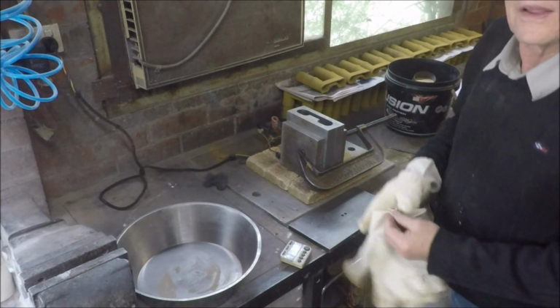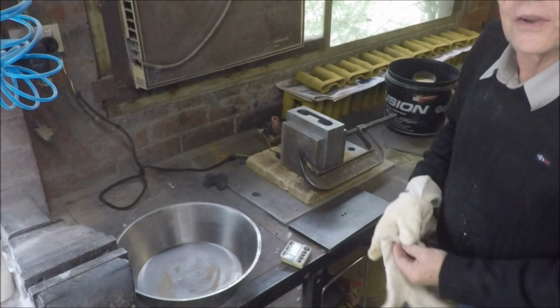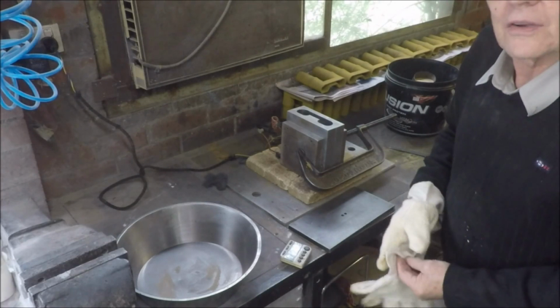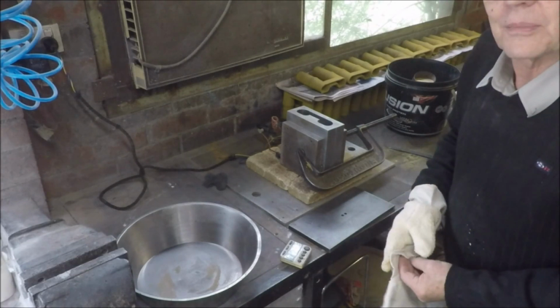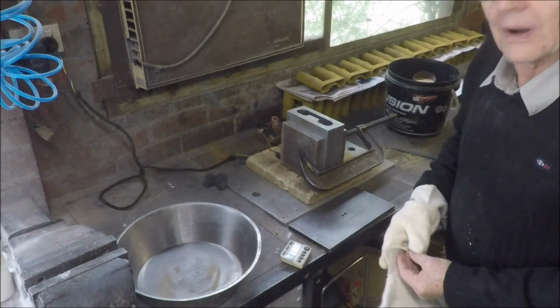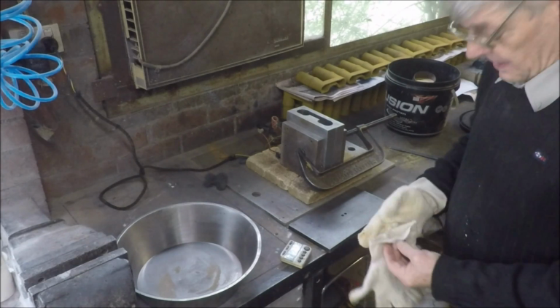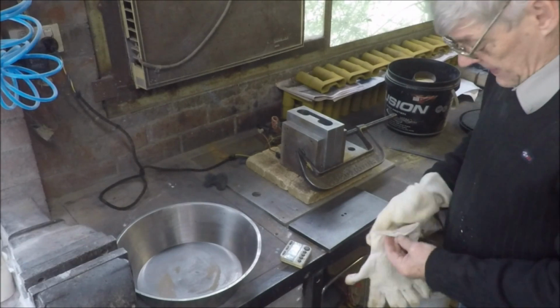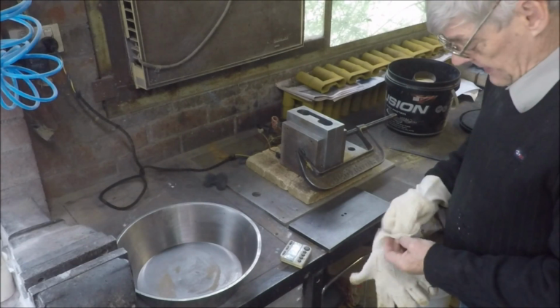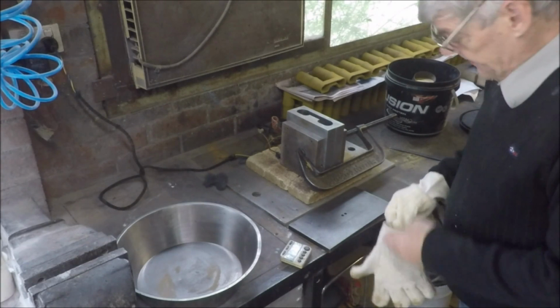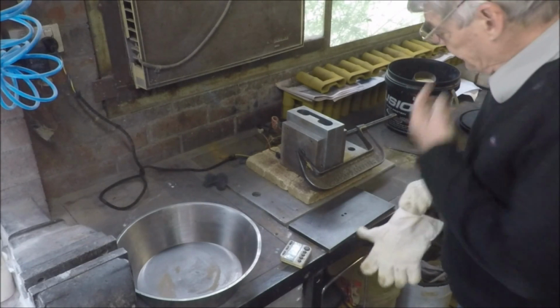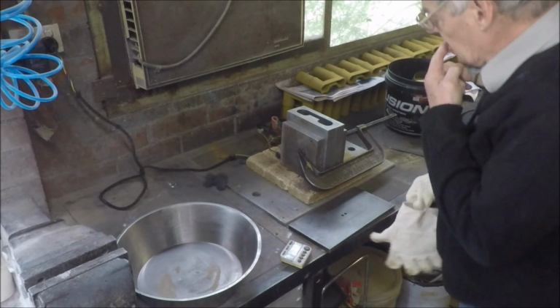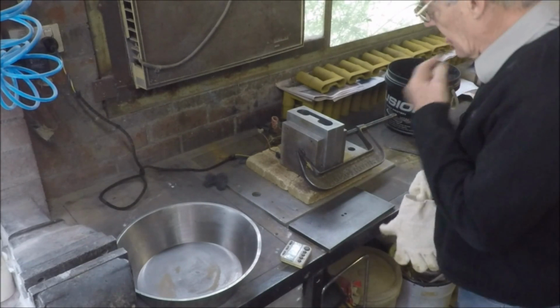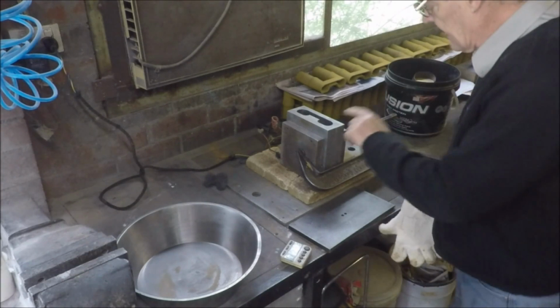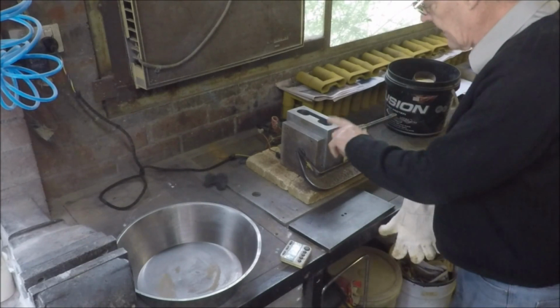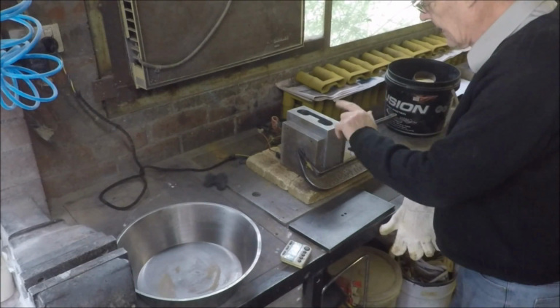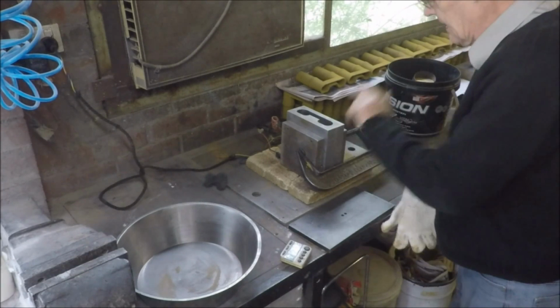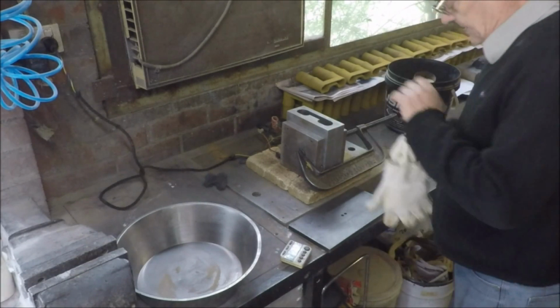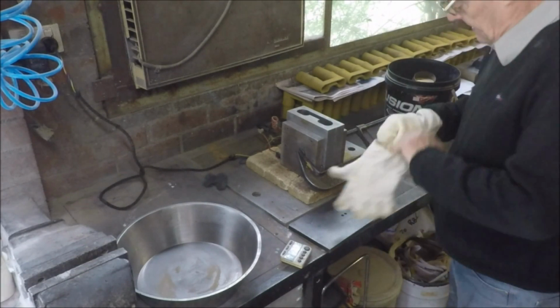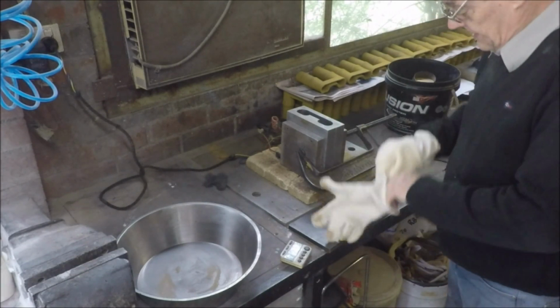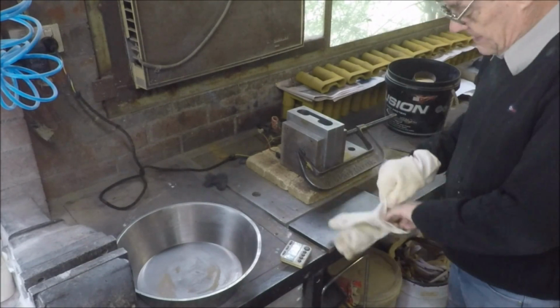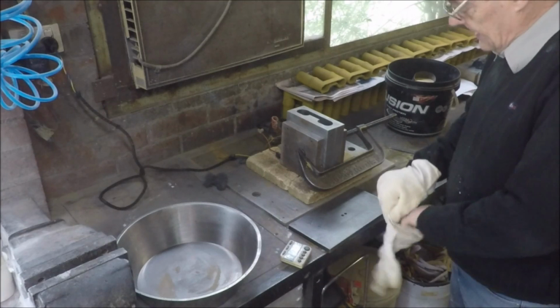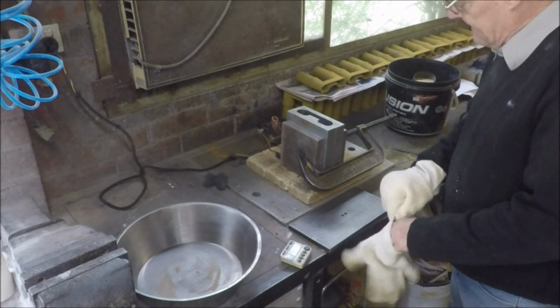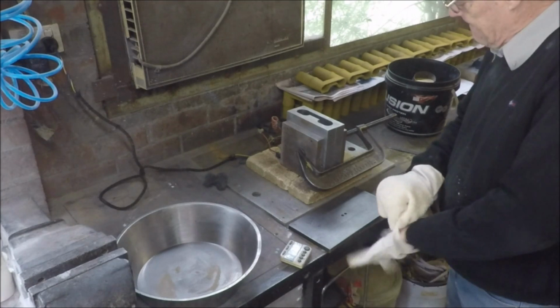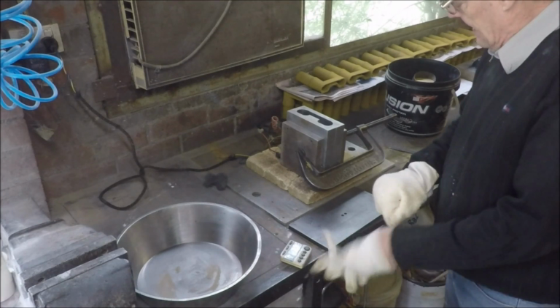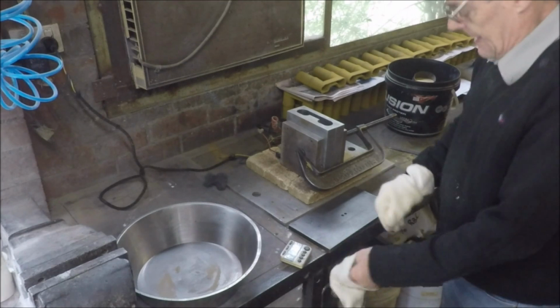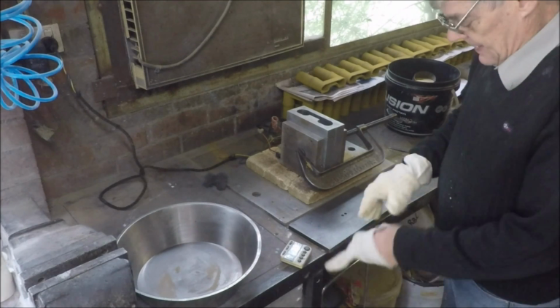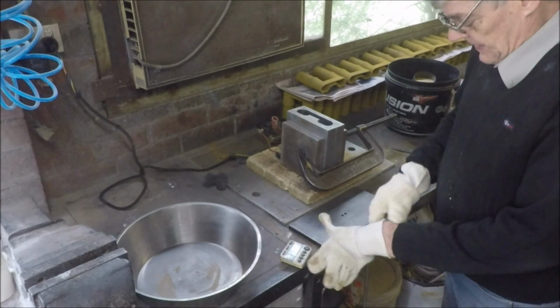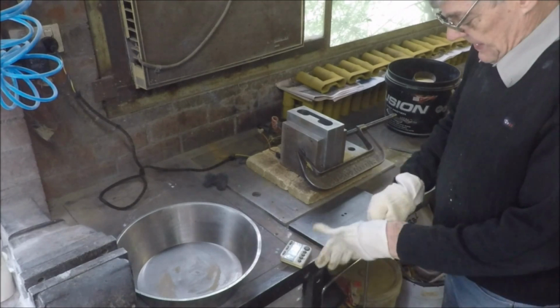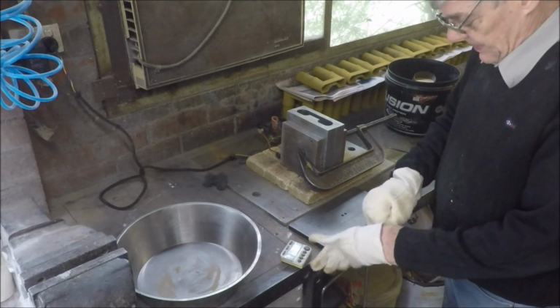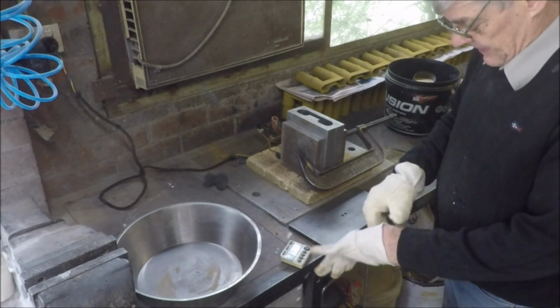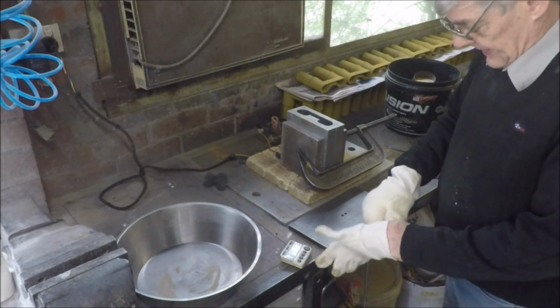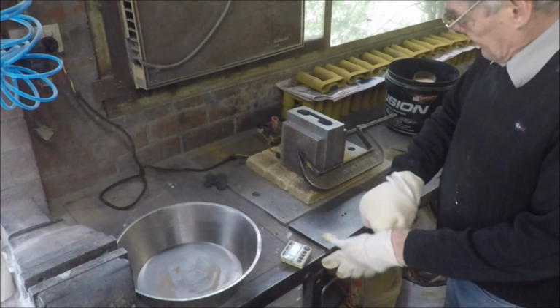The die should be hot enough now, certainly seems like it, so we'll give it a go.